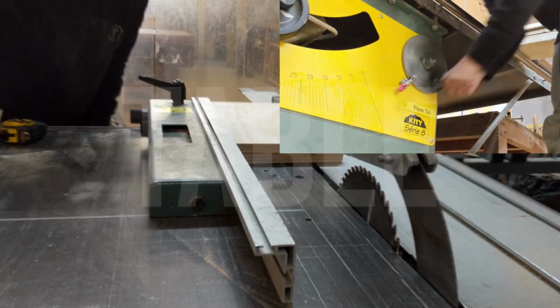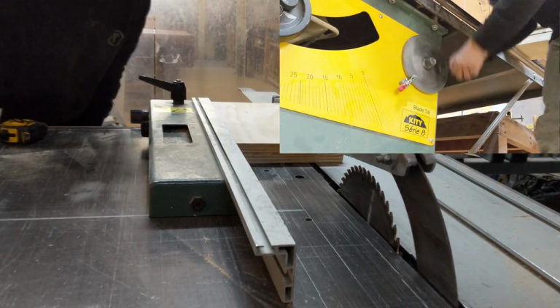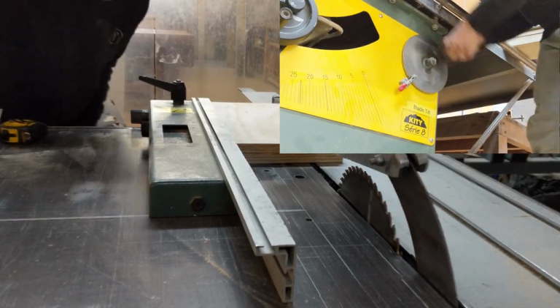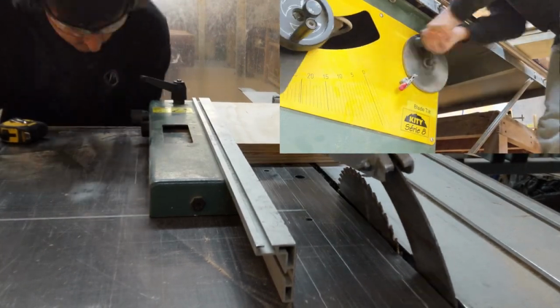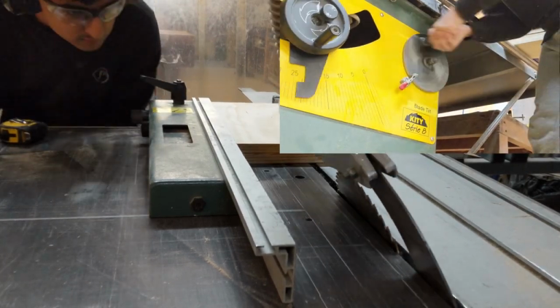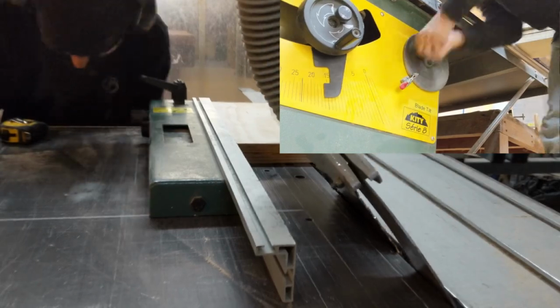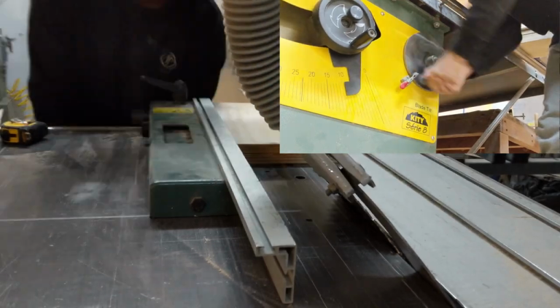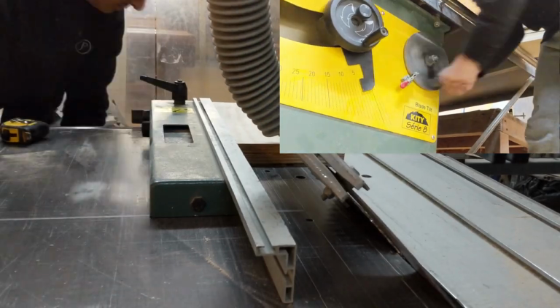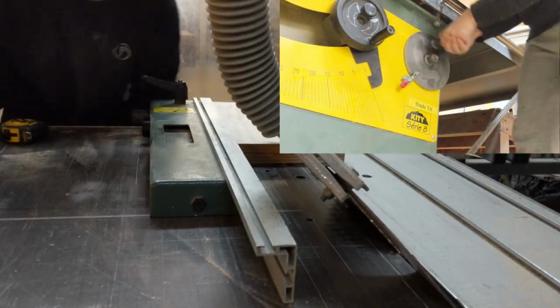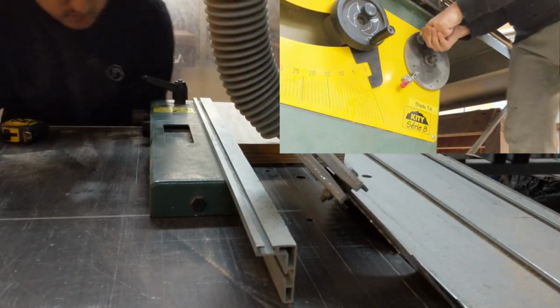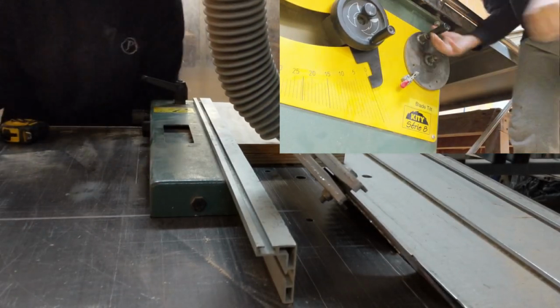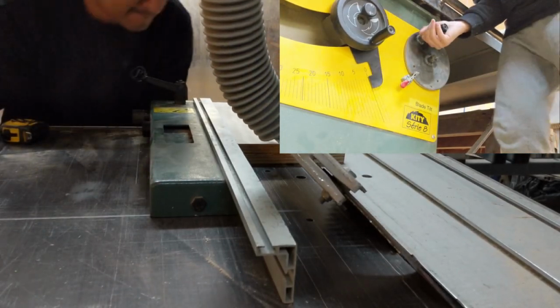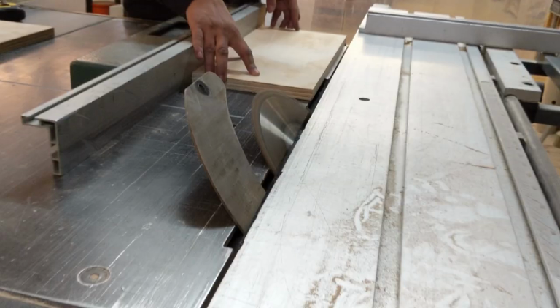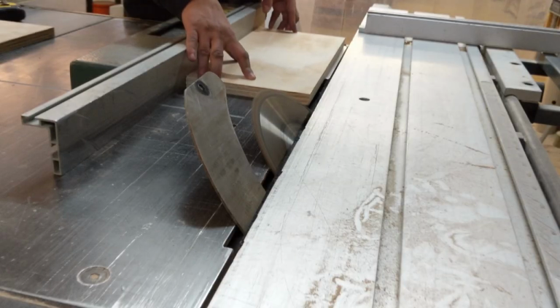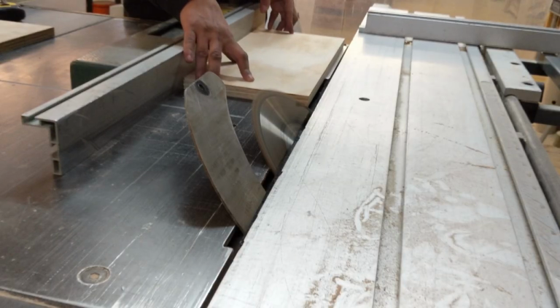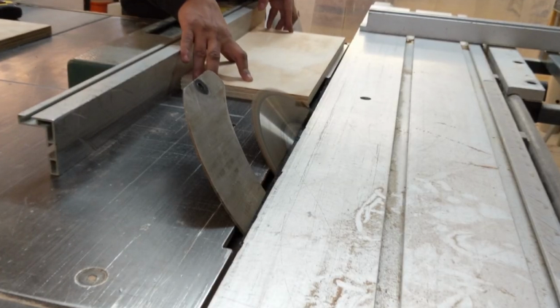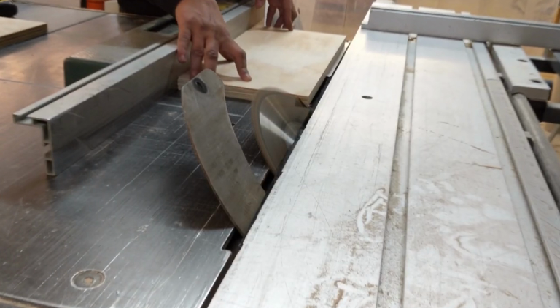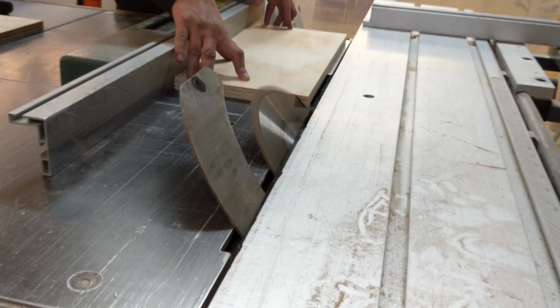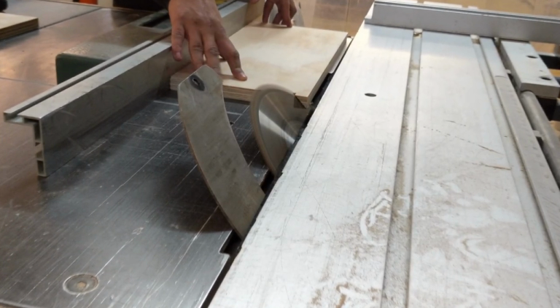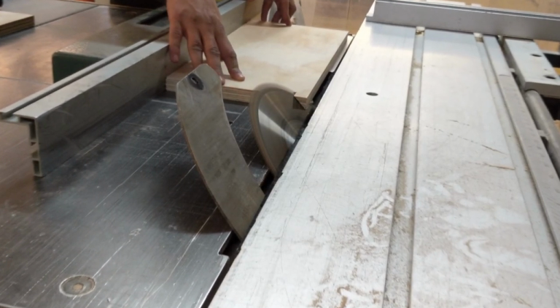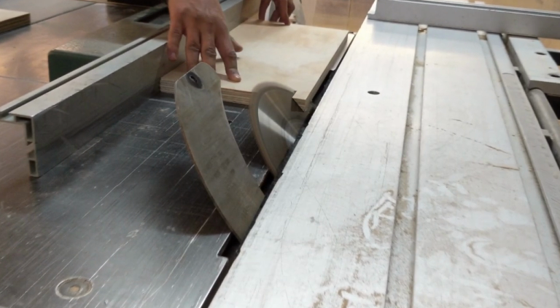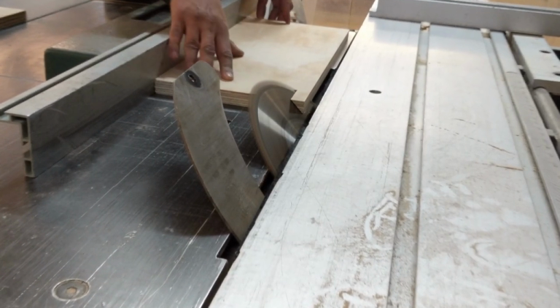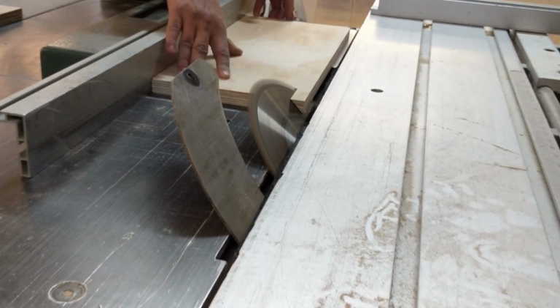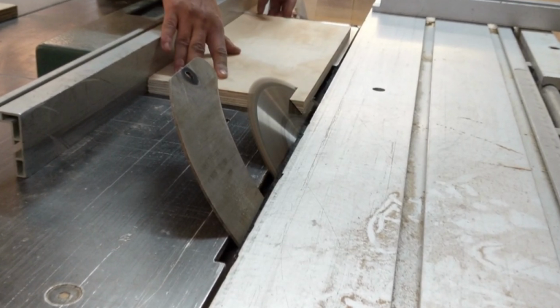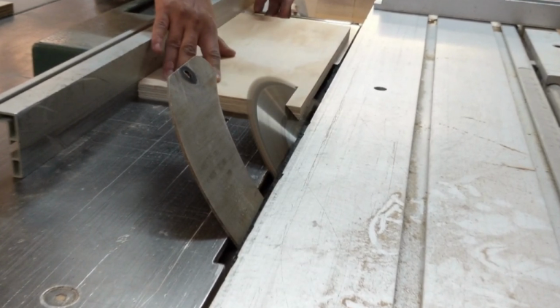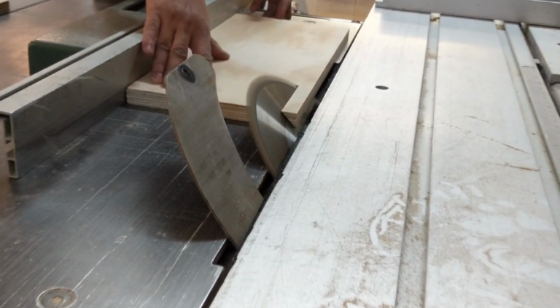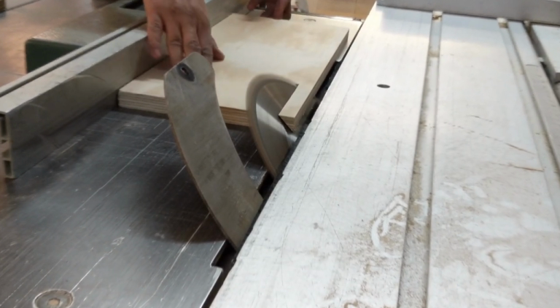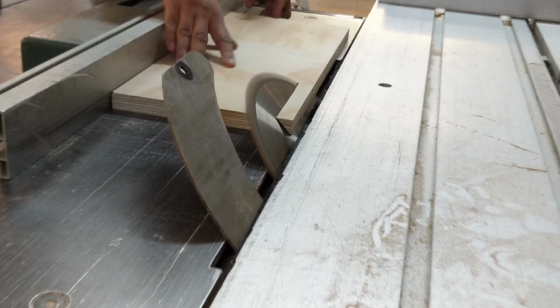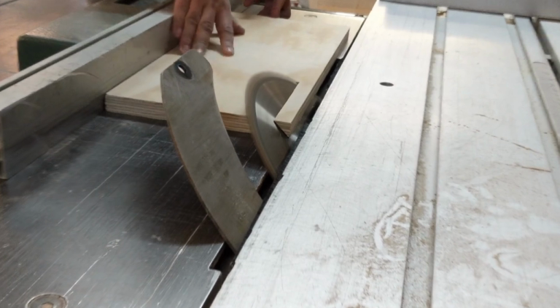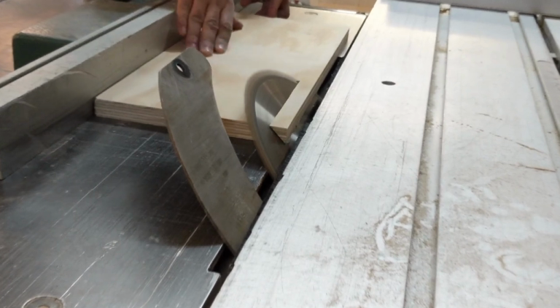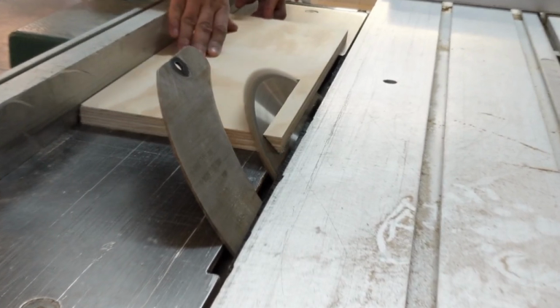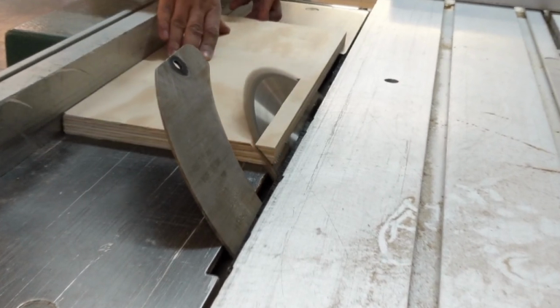I wanted the front edges of the table to be a visible sort of wrapped plywood edge, so I decided to miter all four corners.